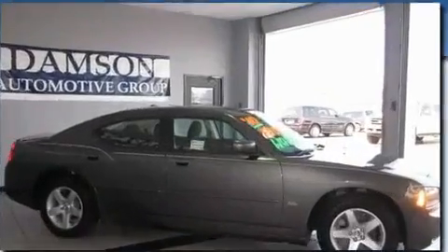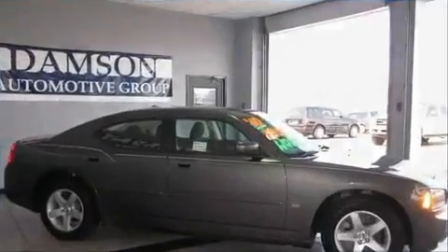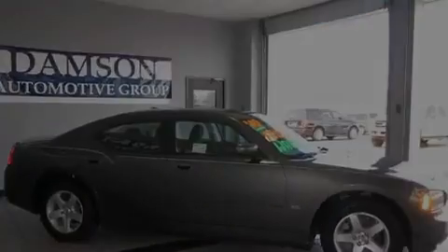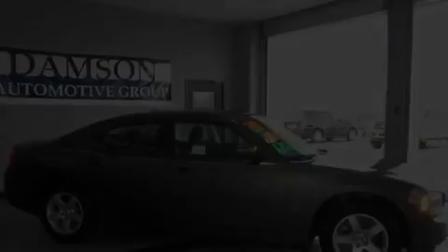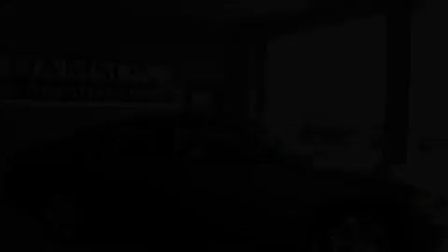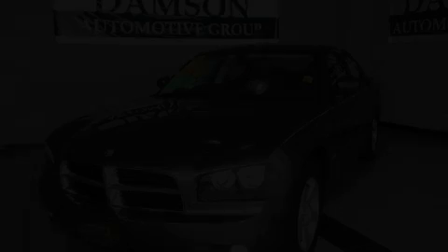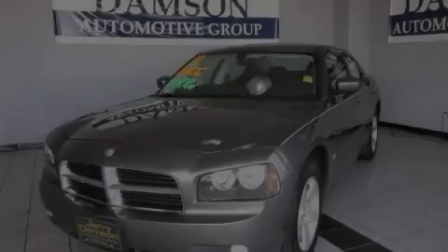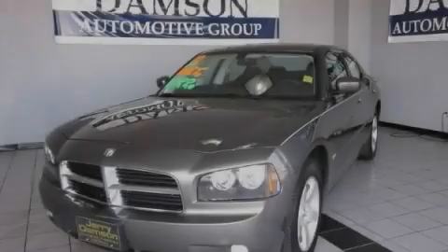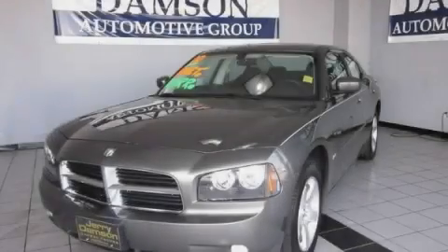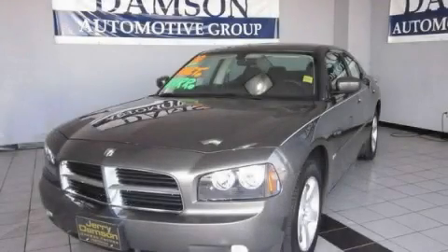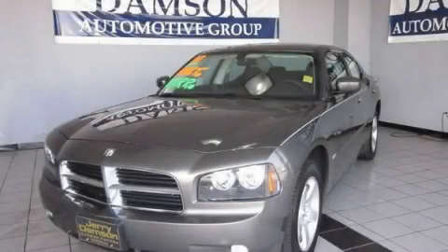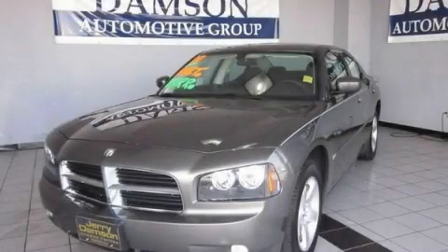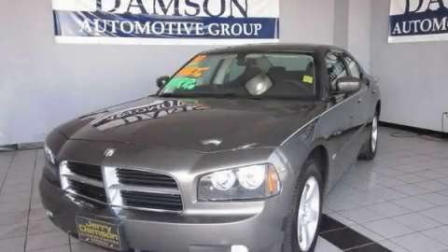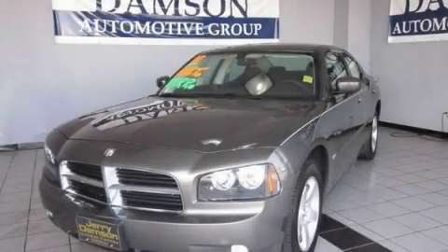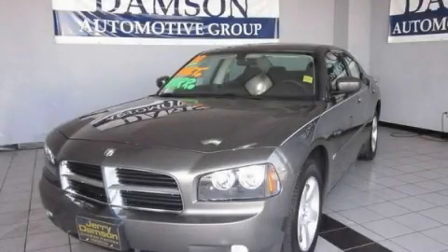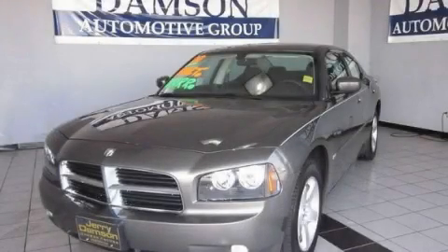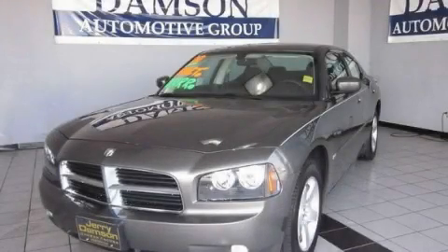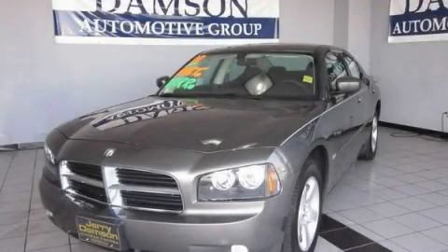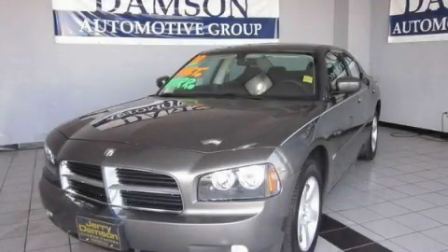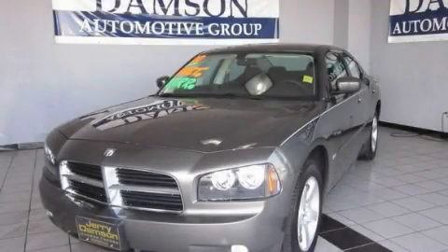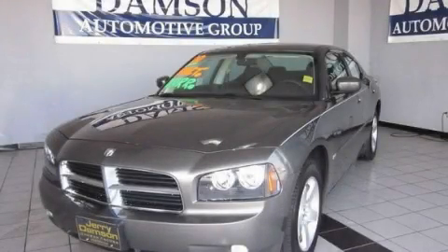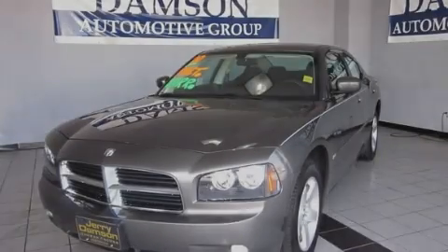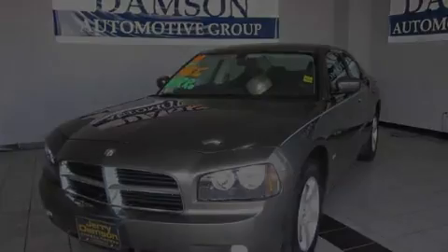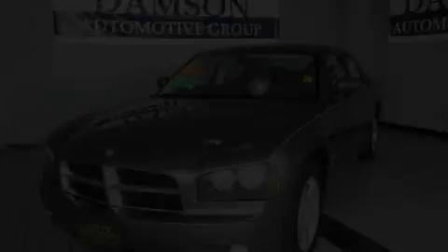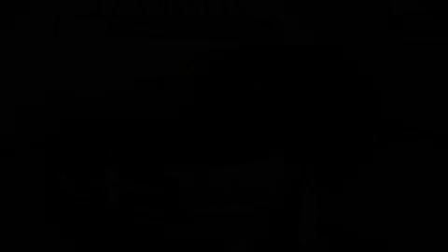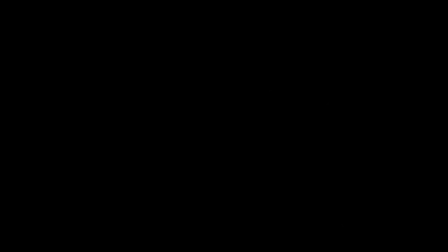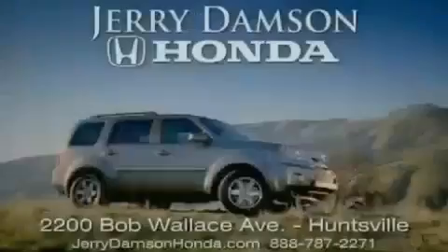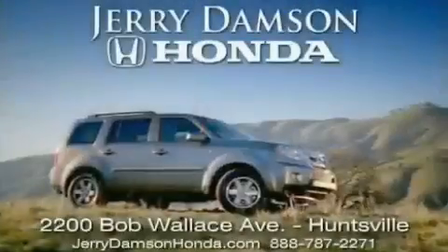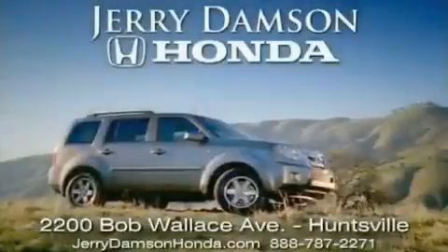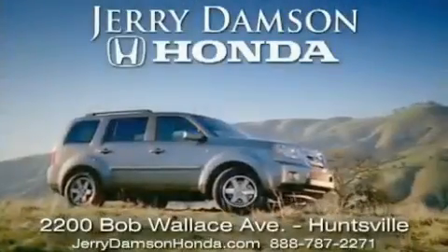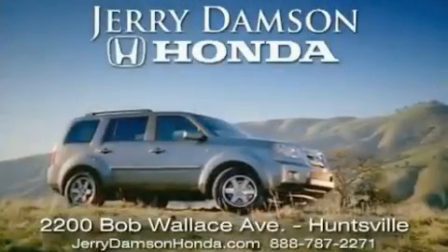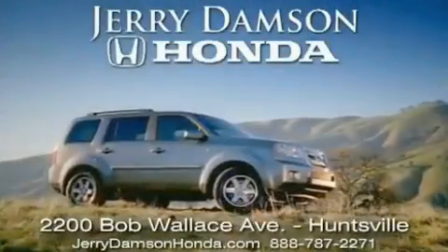Call or visit us right now and arrange your test drive today. Jerry Damson Honda in Huntsville, Alabama.